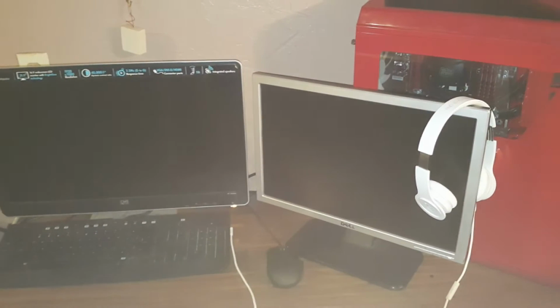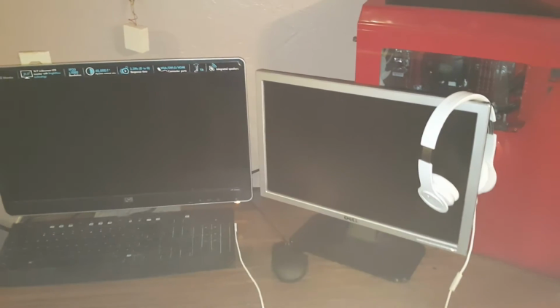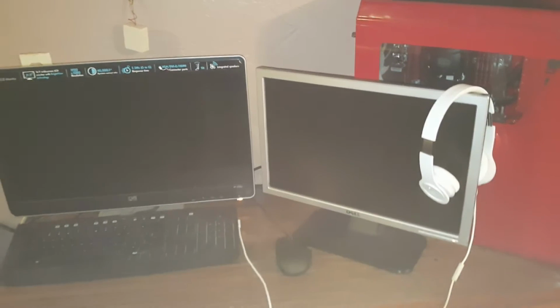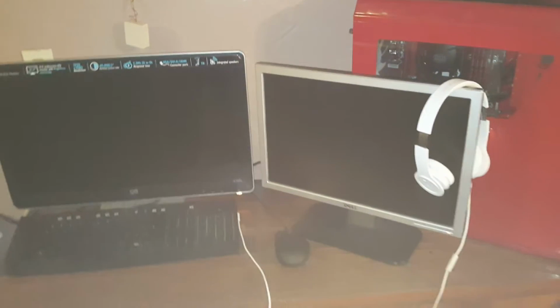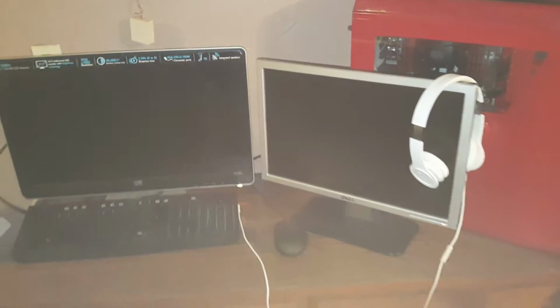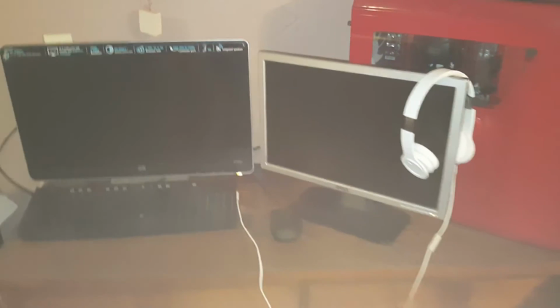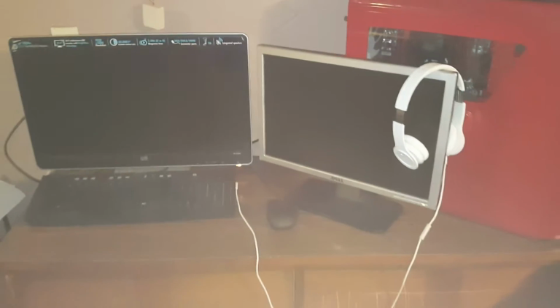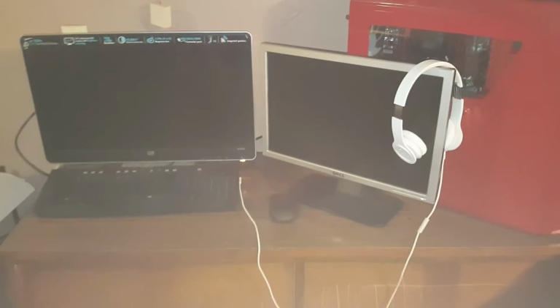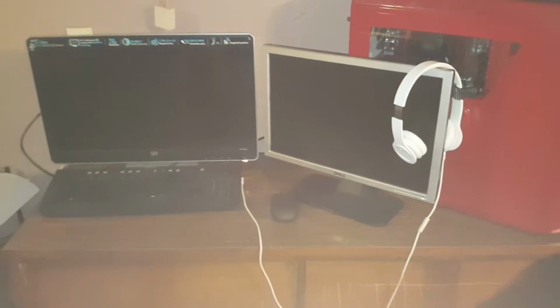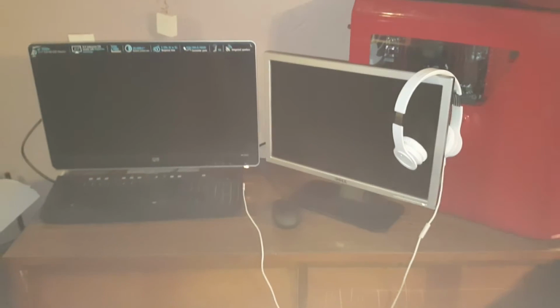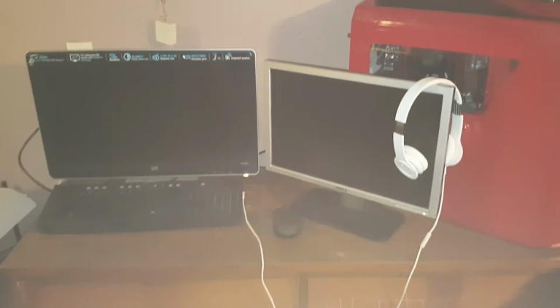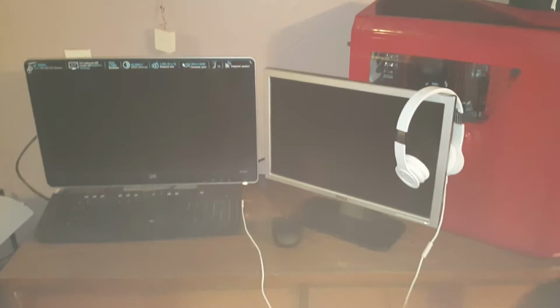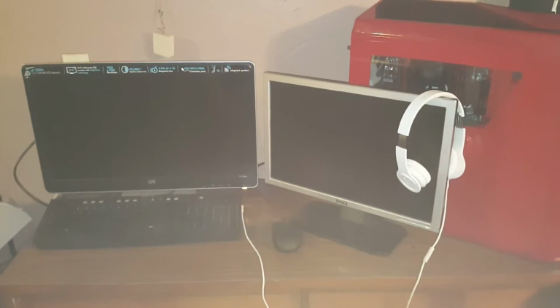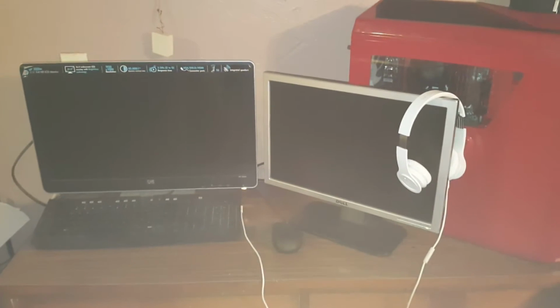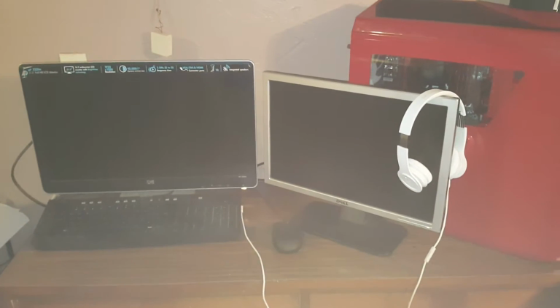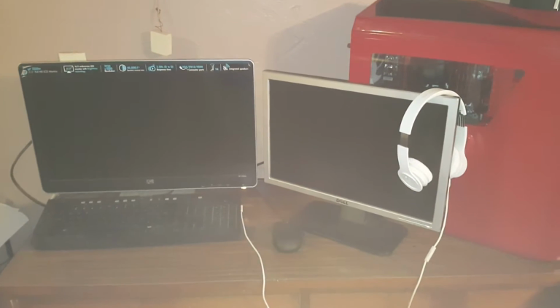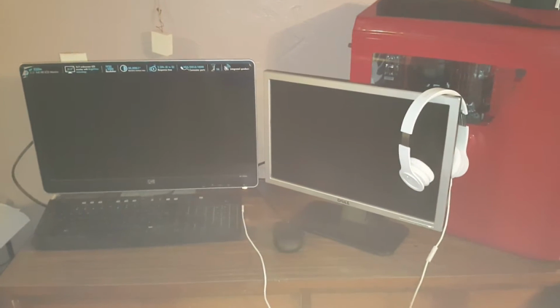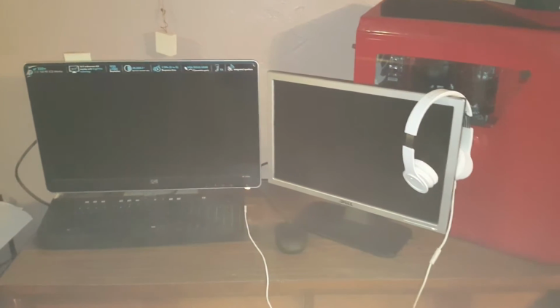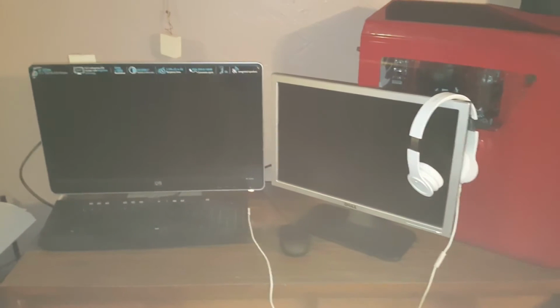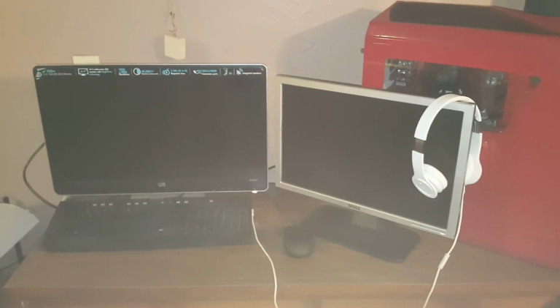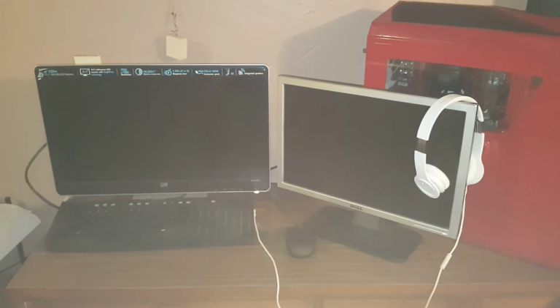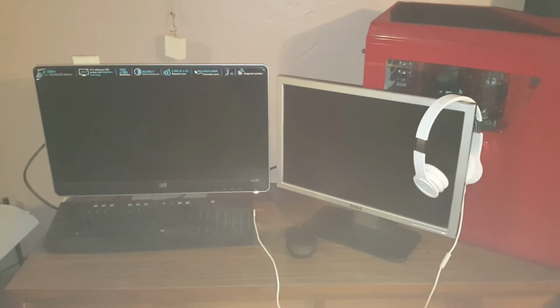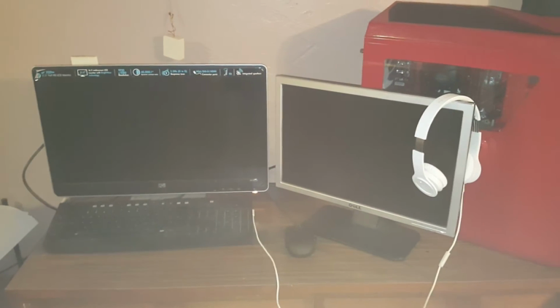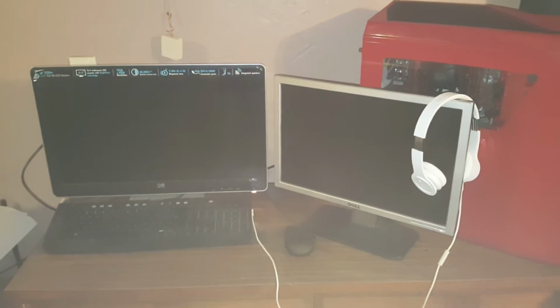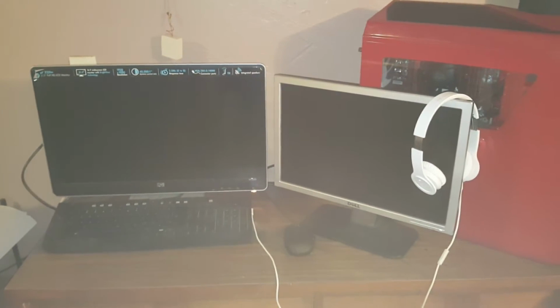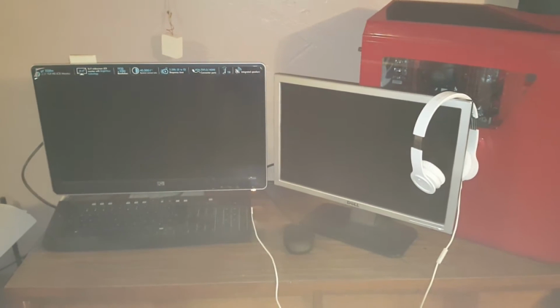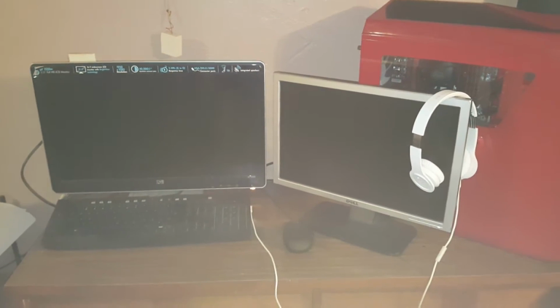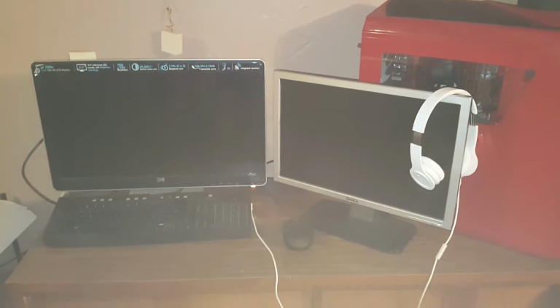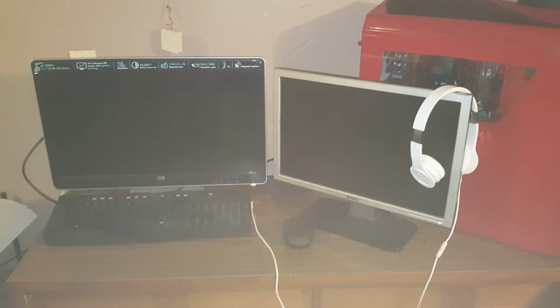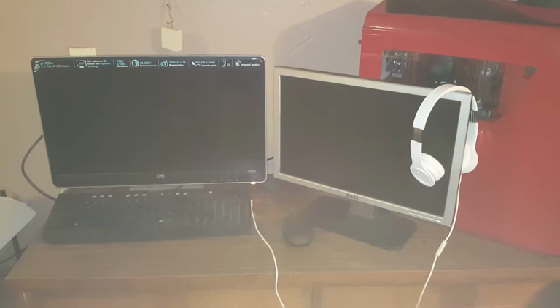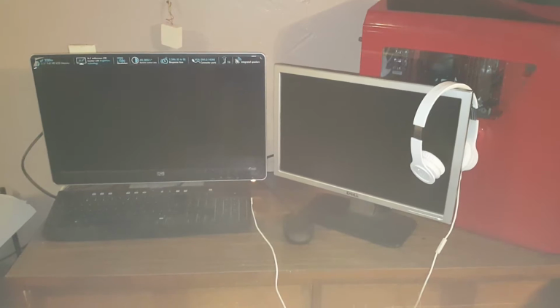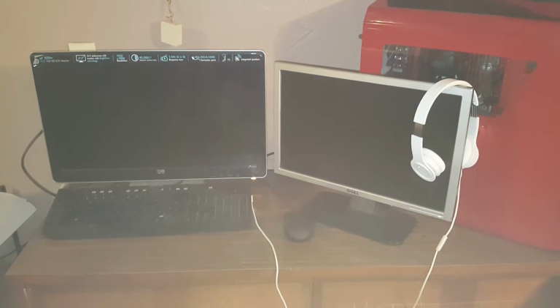Hey there you guys, FatalityWonder here, and holy crap the exposure is crap on my phone.